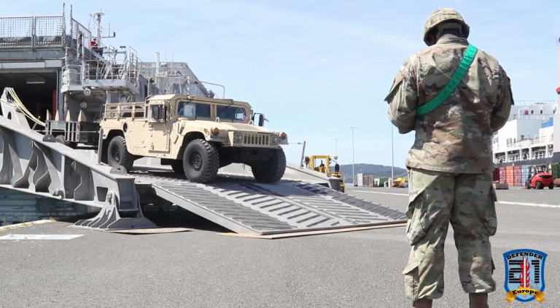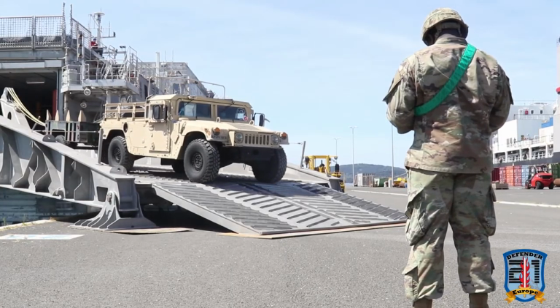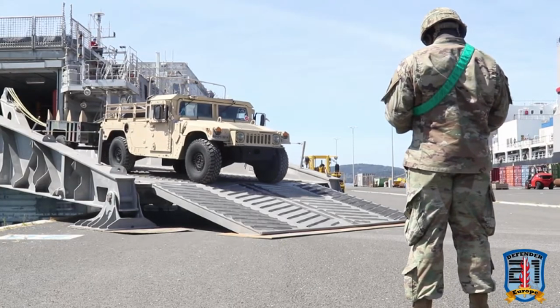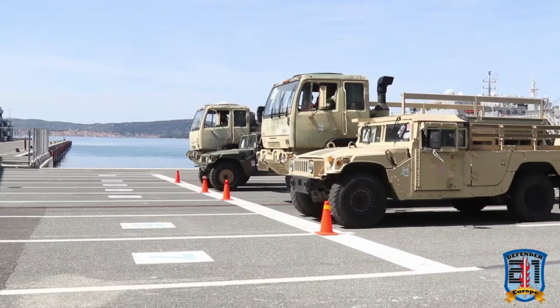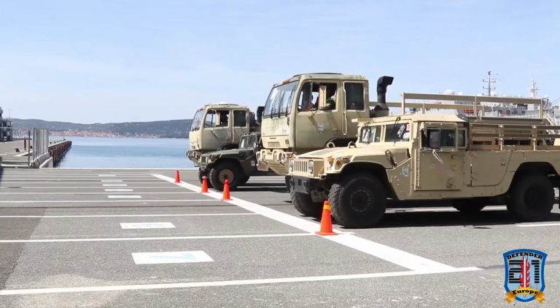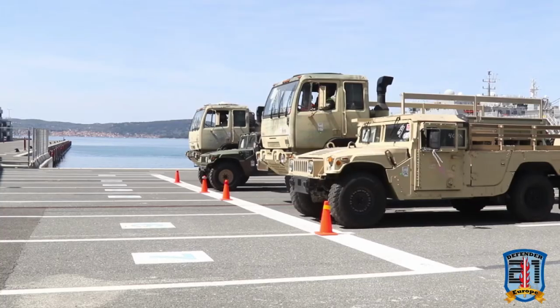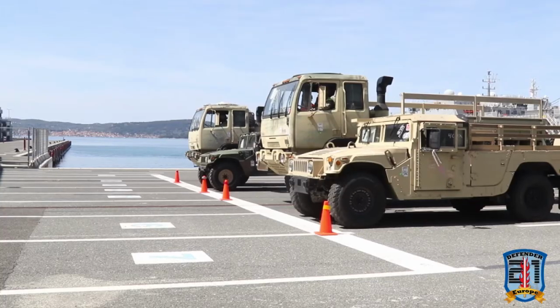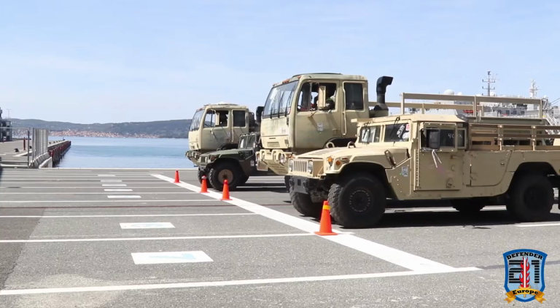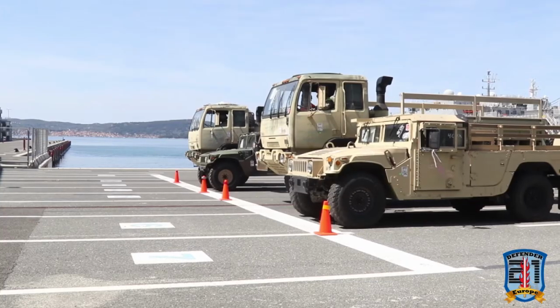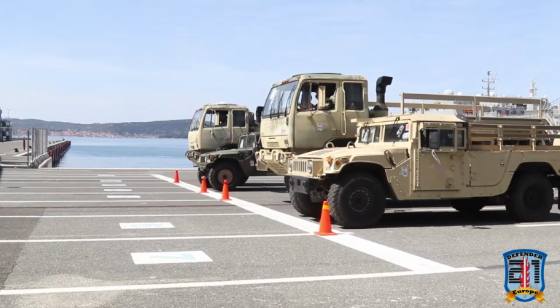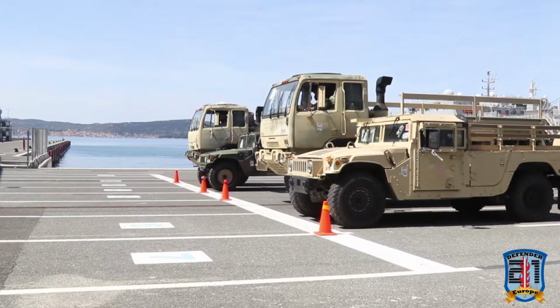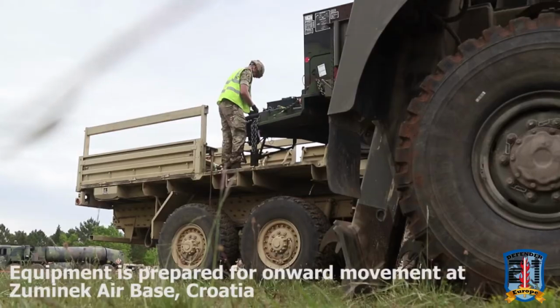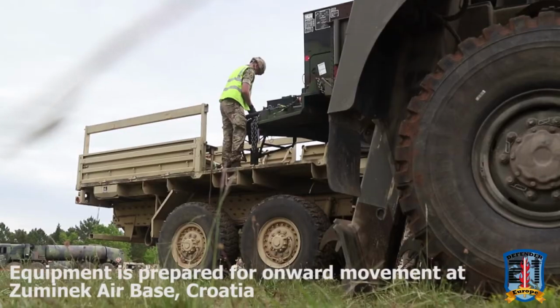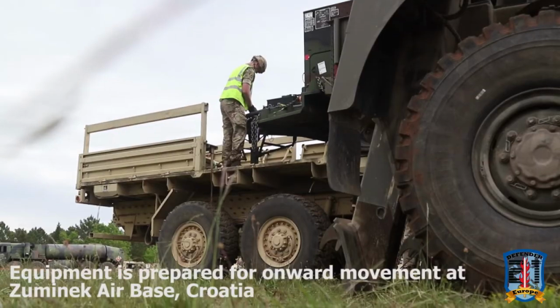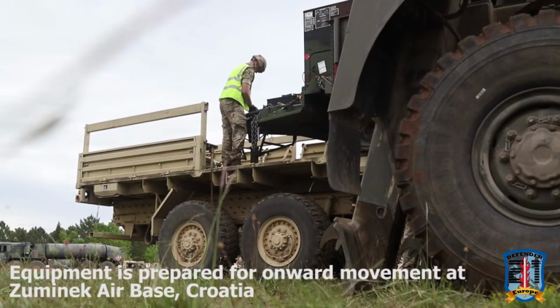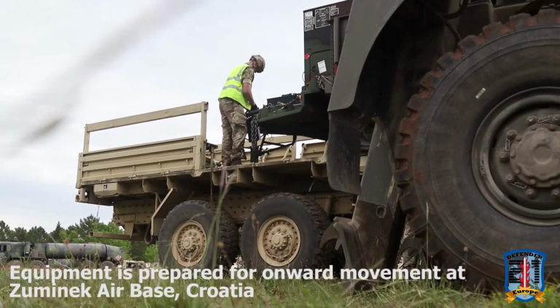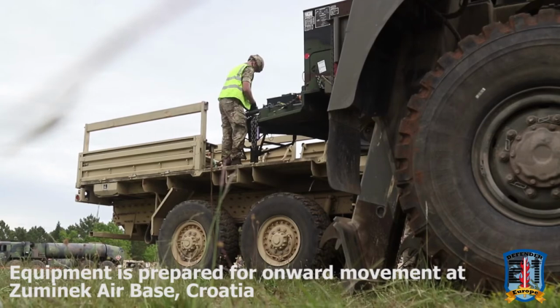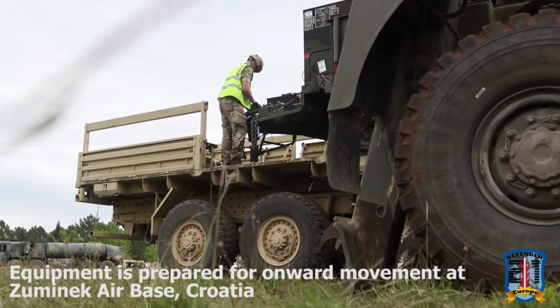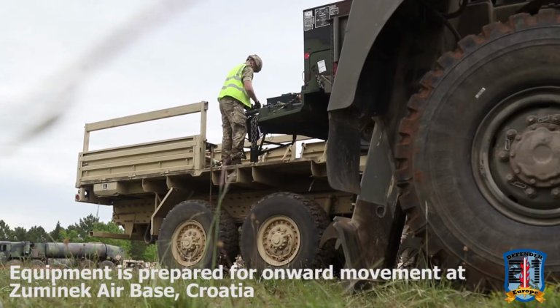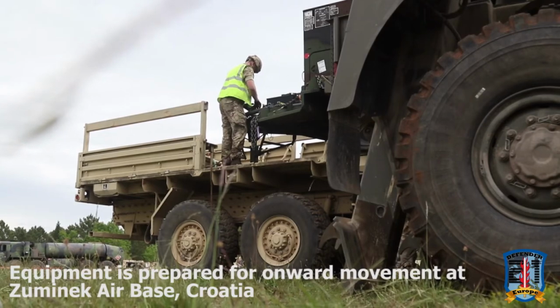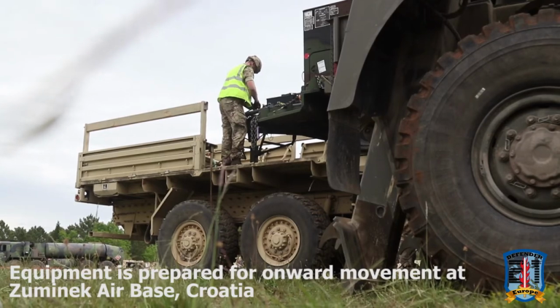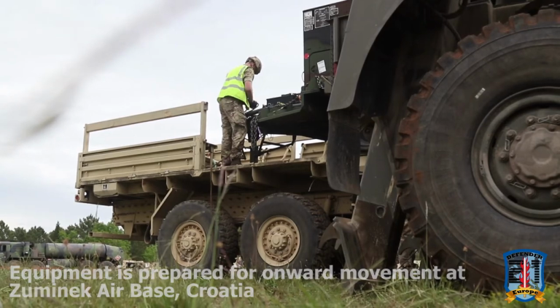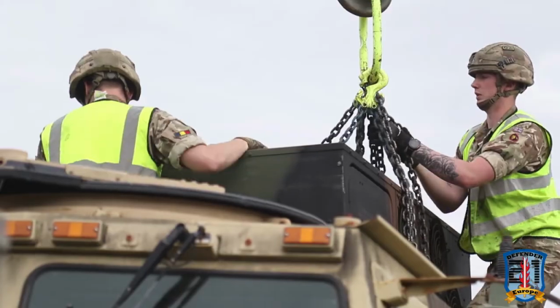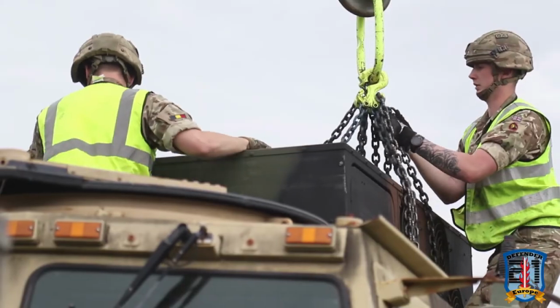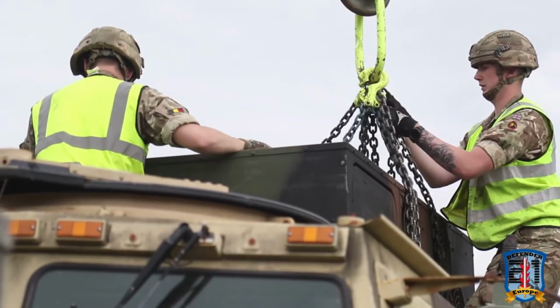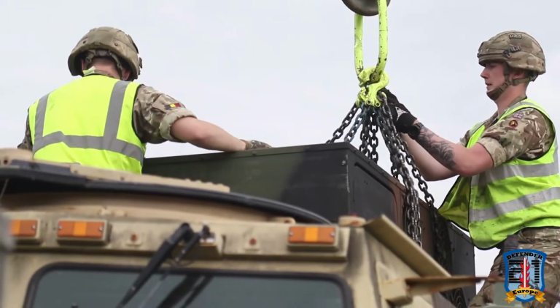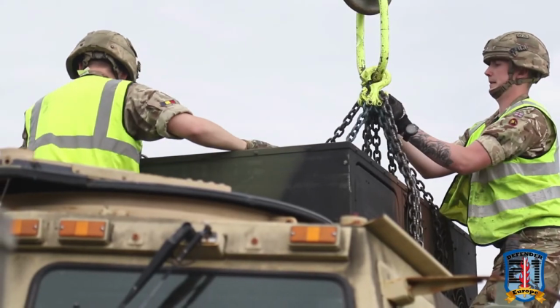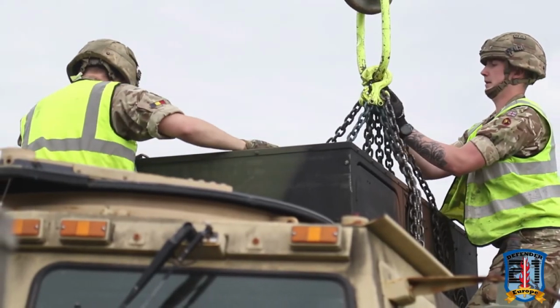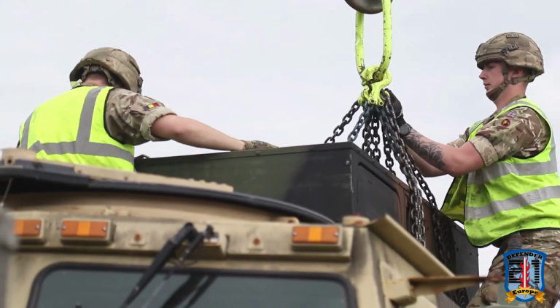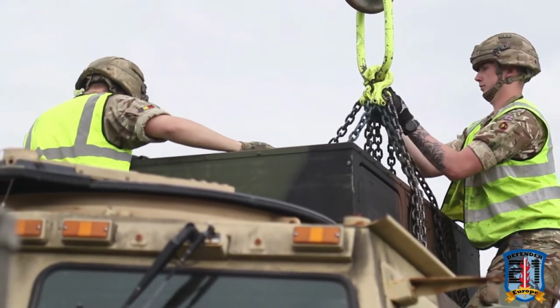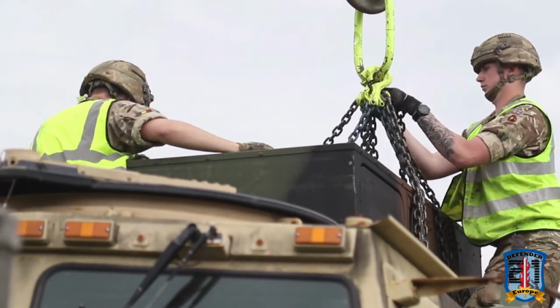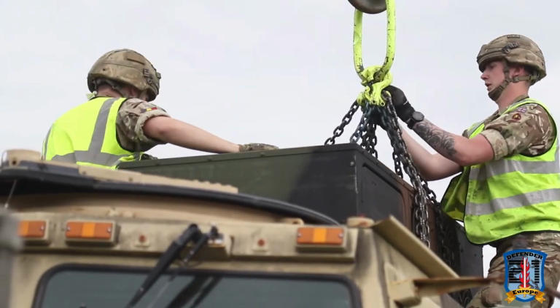We're going to enable the reception, staging, and onward movement of the equipment to push out to training areas in both Bosnia and Croatia.